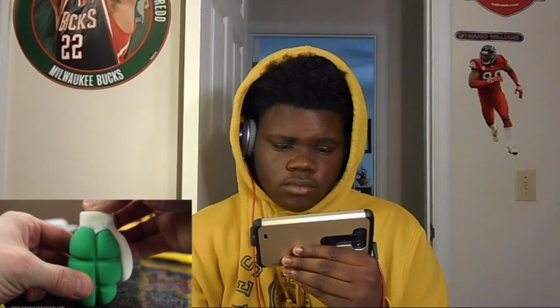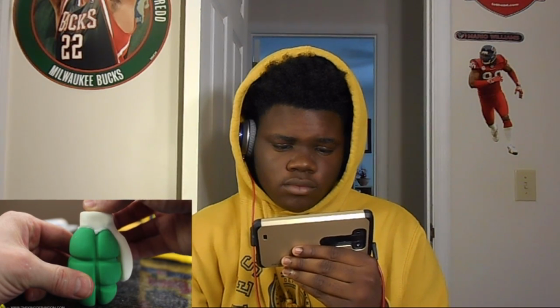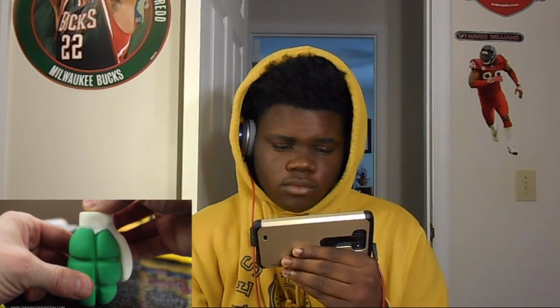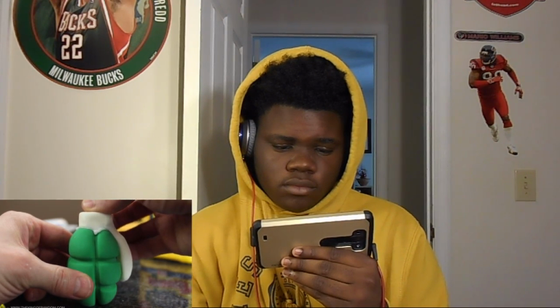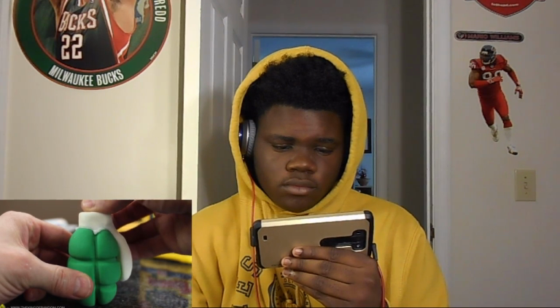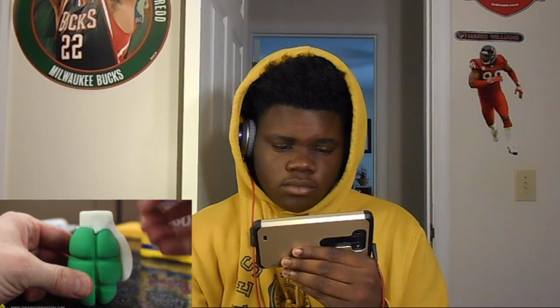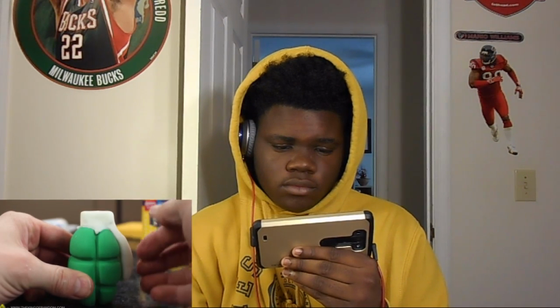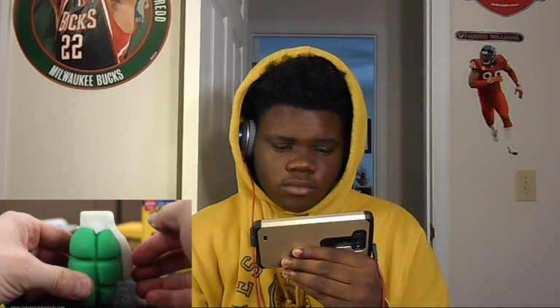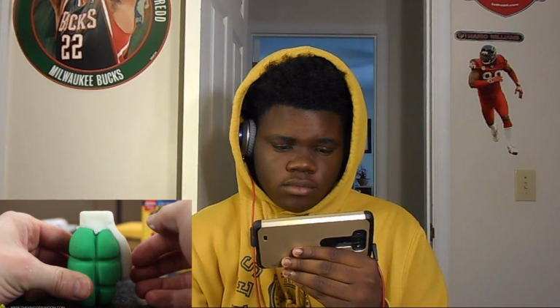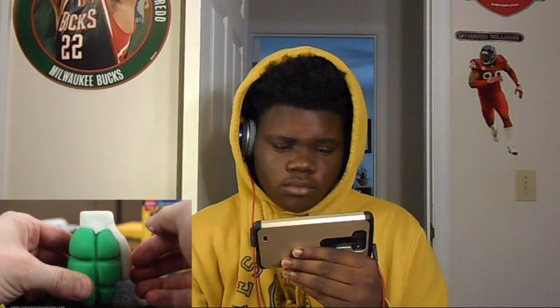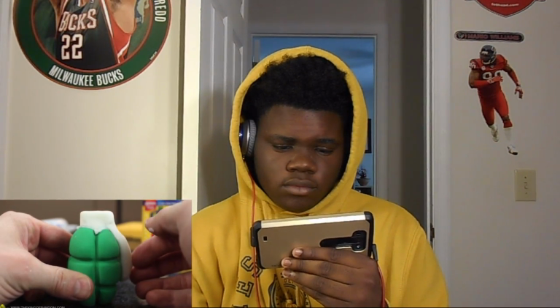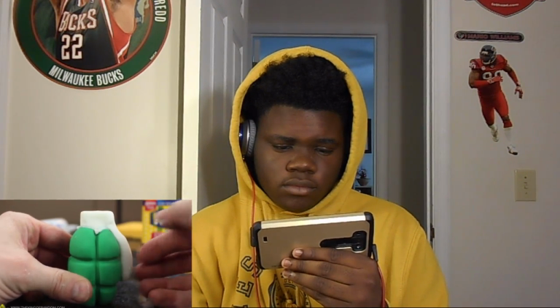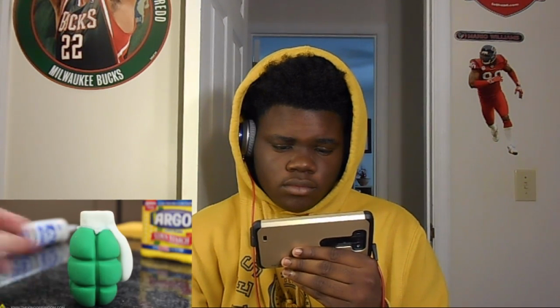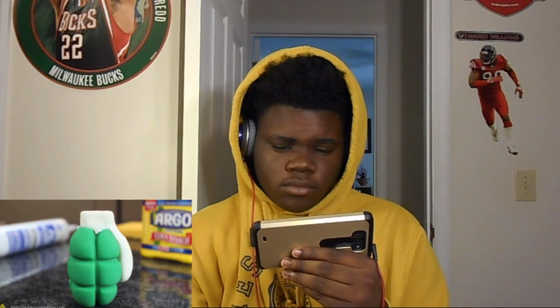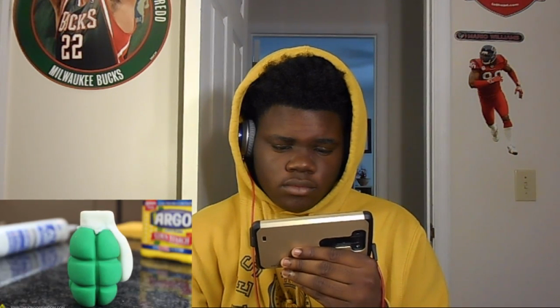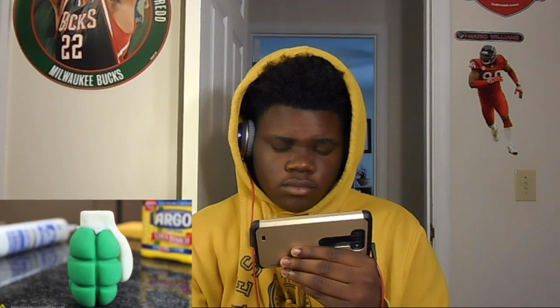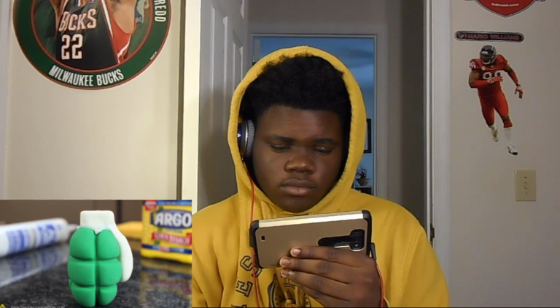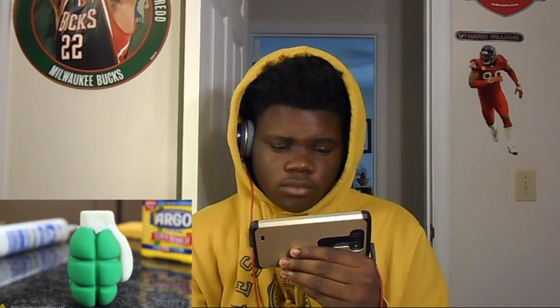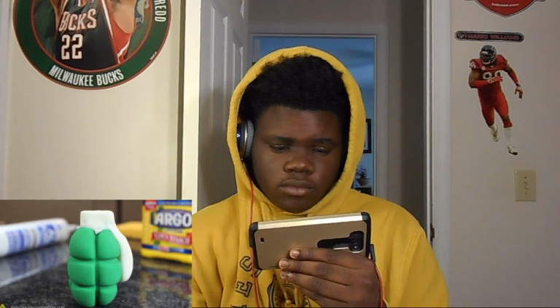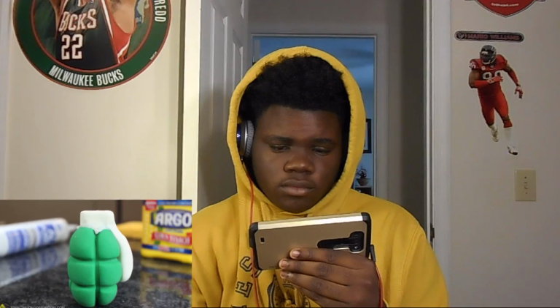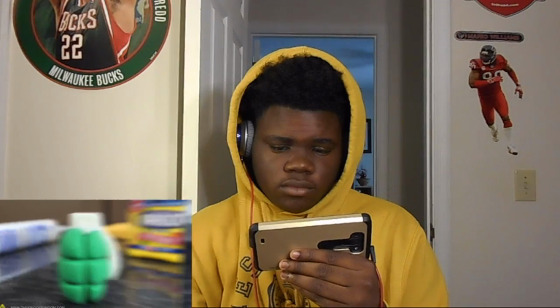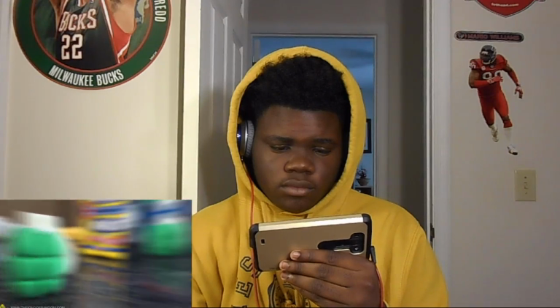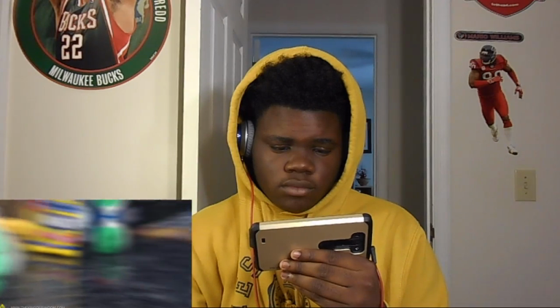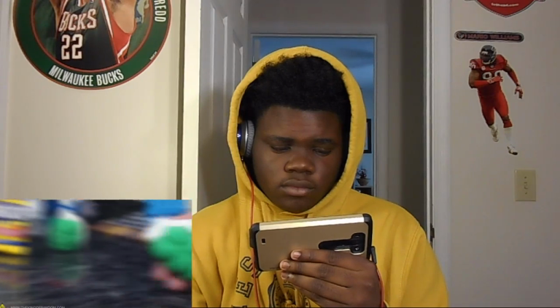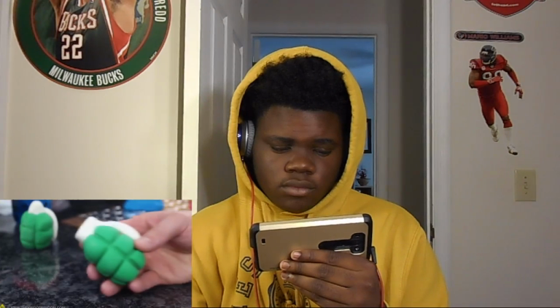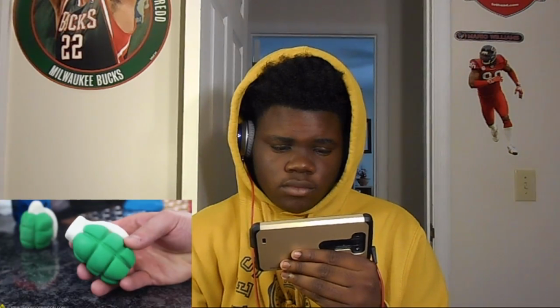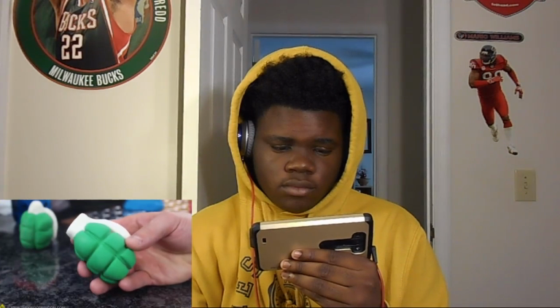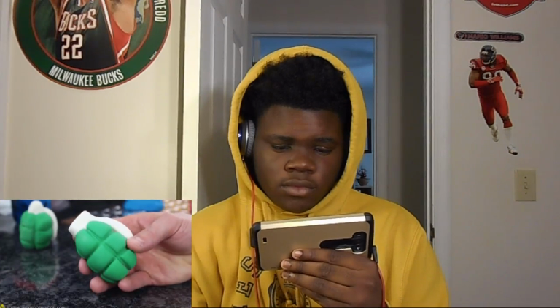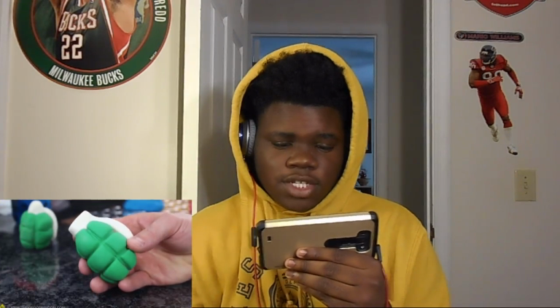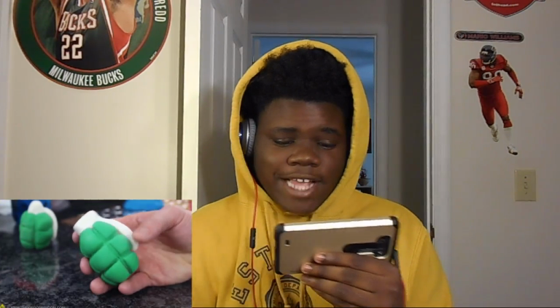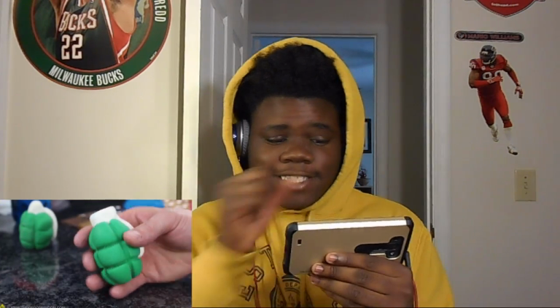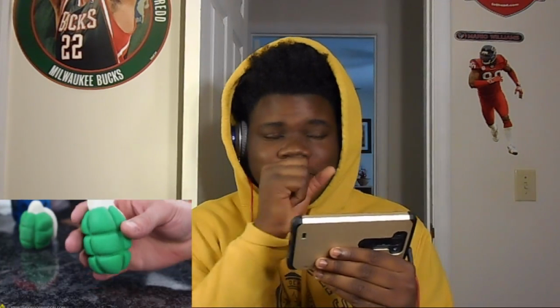Now check this out — if you want to fuse two of your rubber creations together, all you need is a dab of fresh proto putty to bind them. Press the pieces together, let the putty cure, and just like that the two have become one. This guy just made a grenade — he made a grenade out of silicone and putty. Wow!